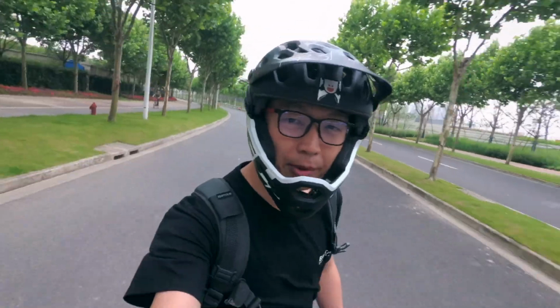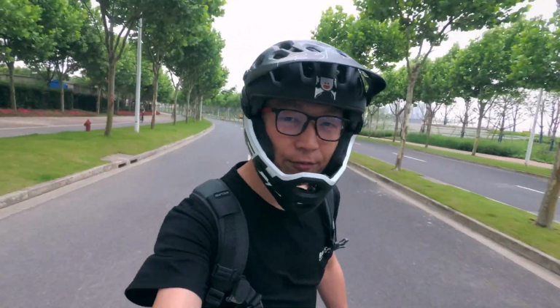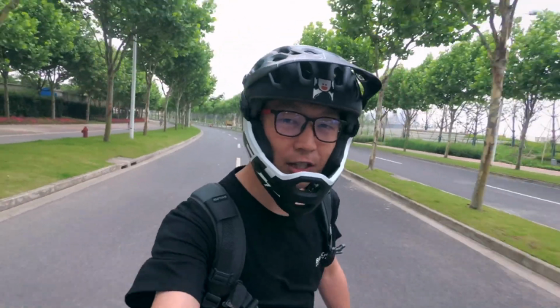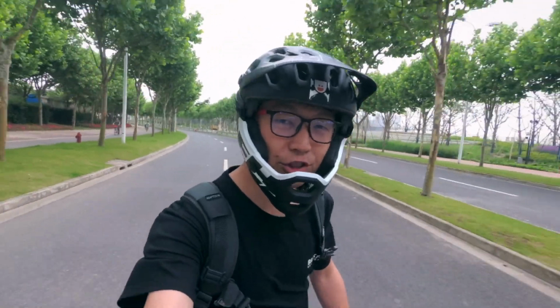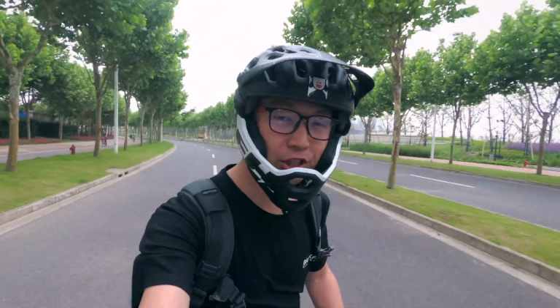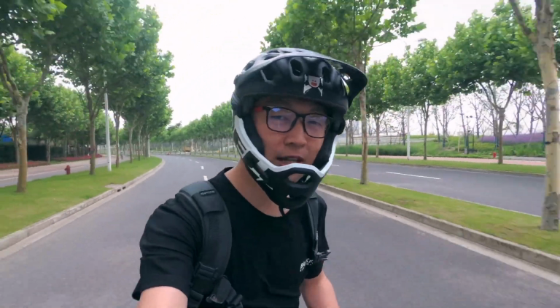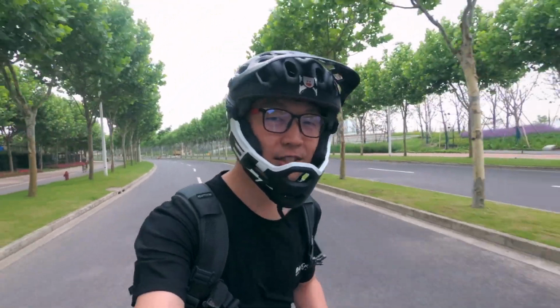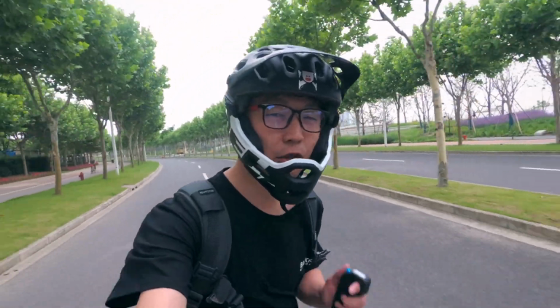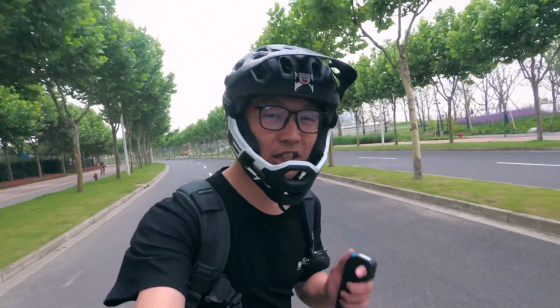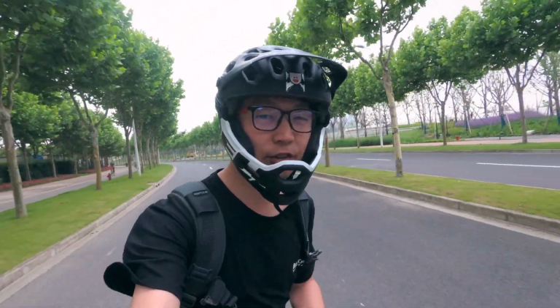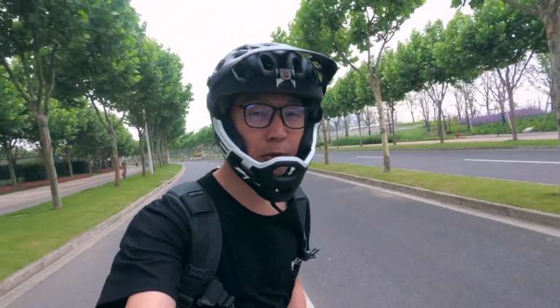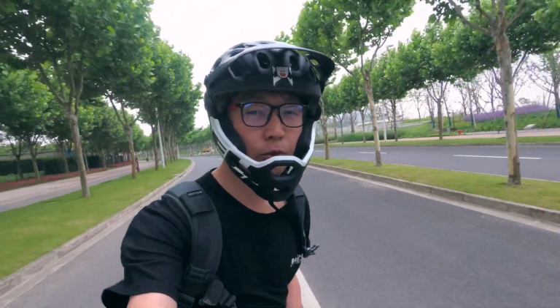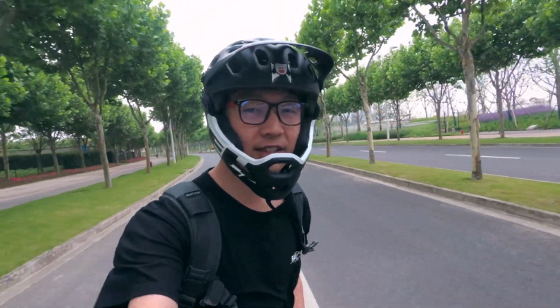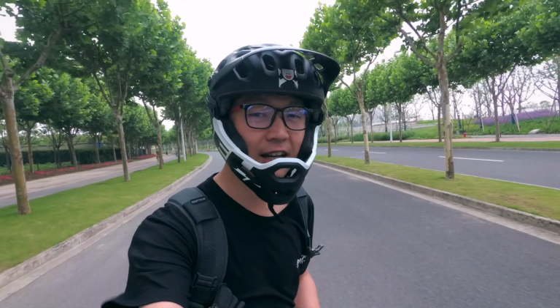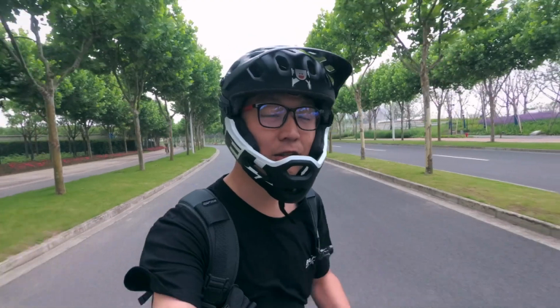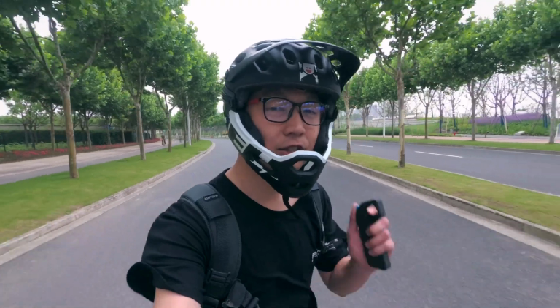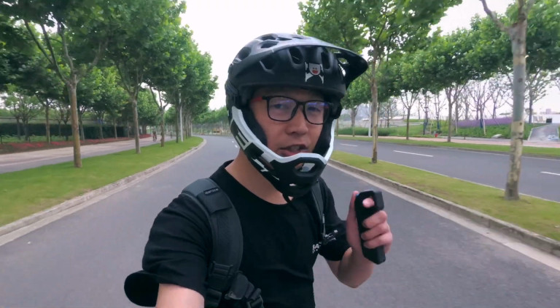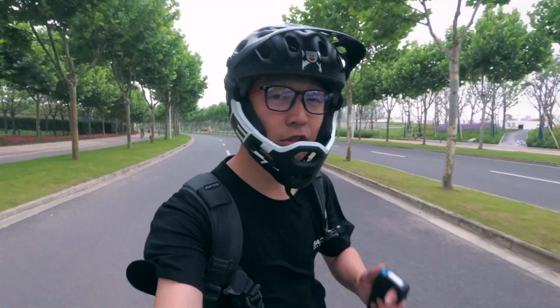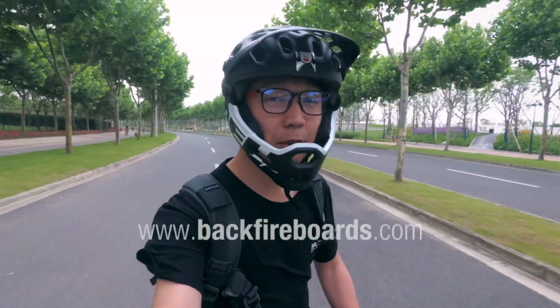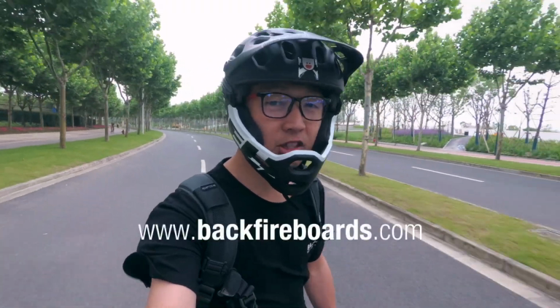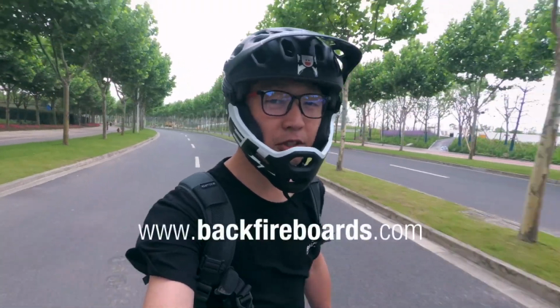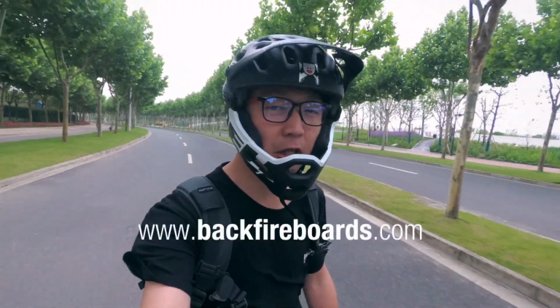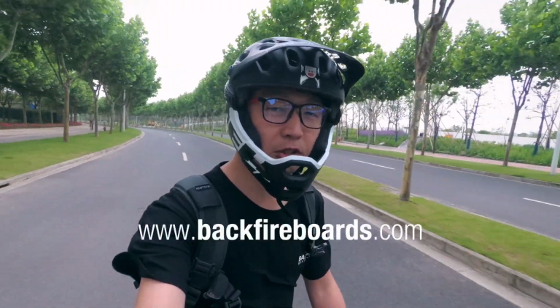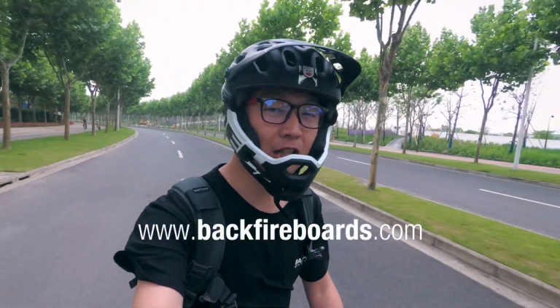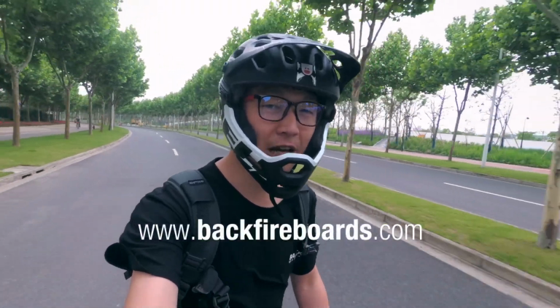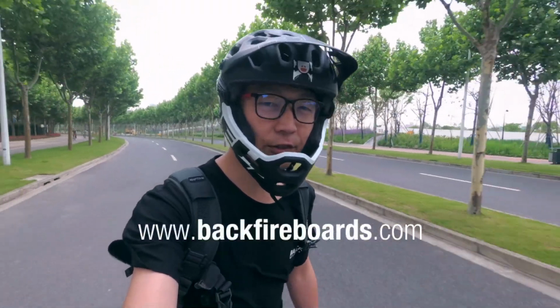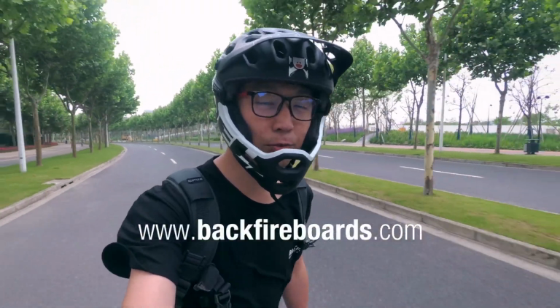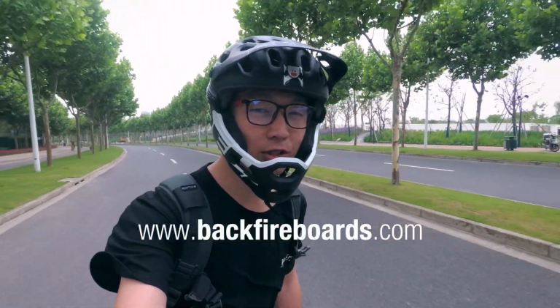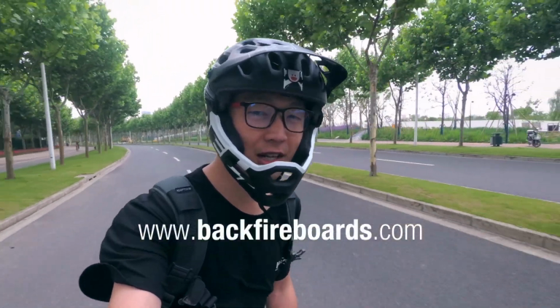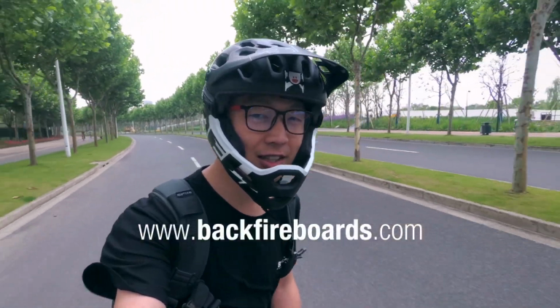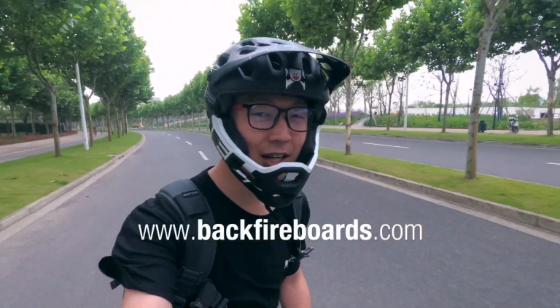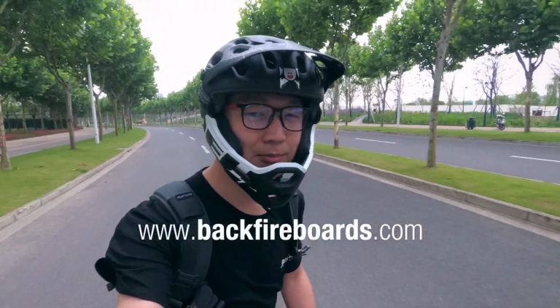Backfire G2S is already available right now. Just go to www.backfireboards.com.